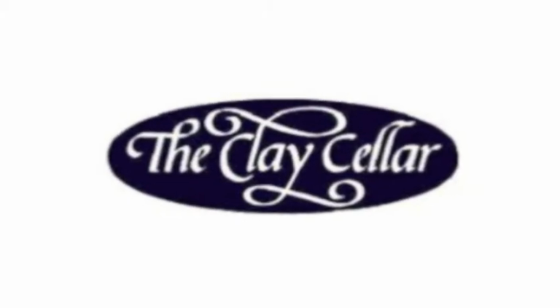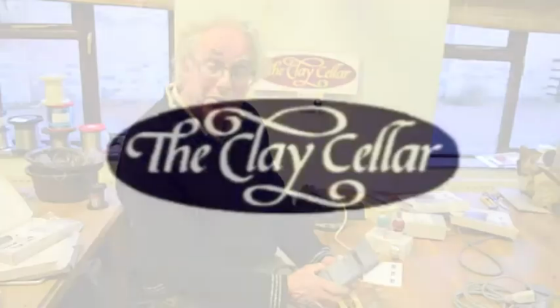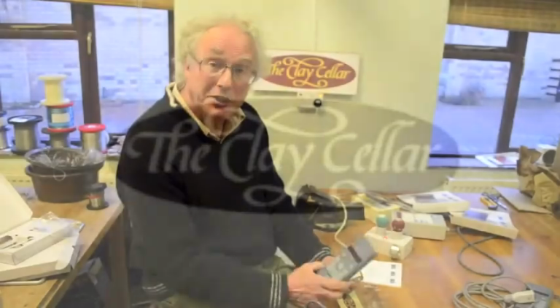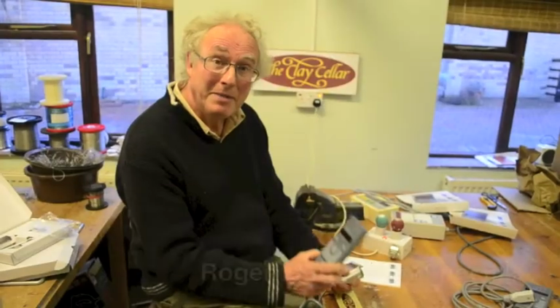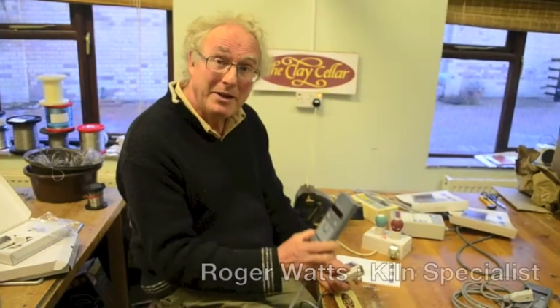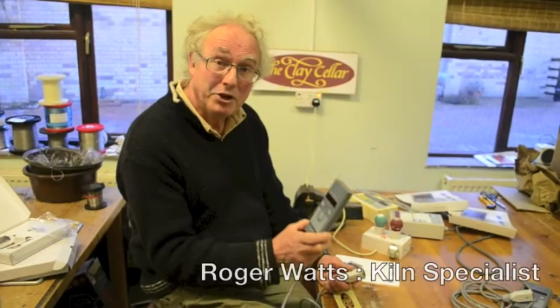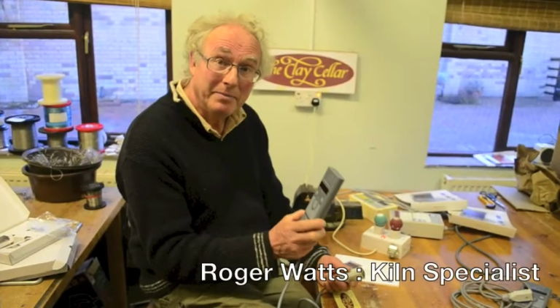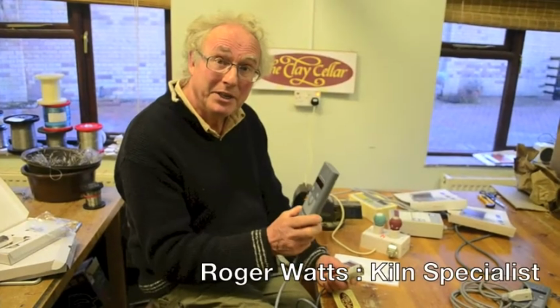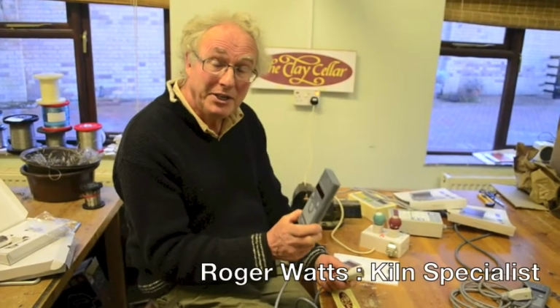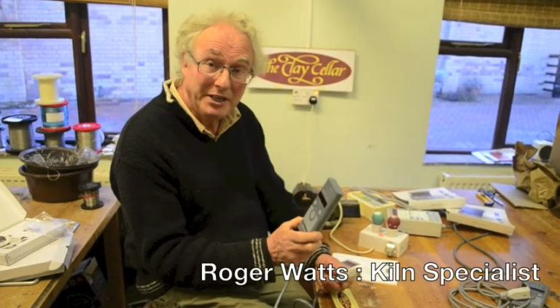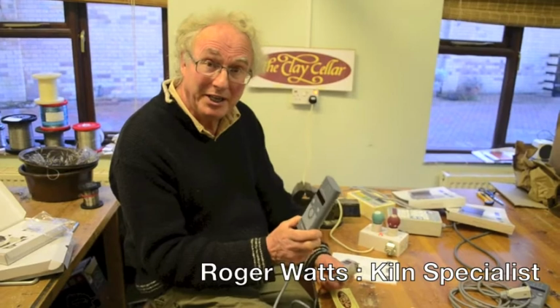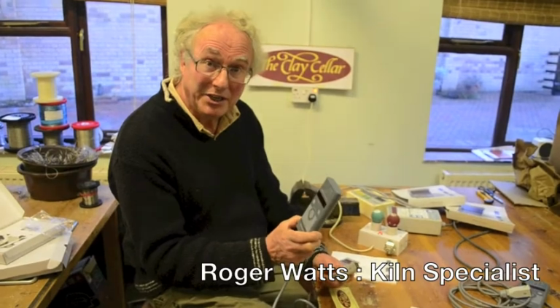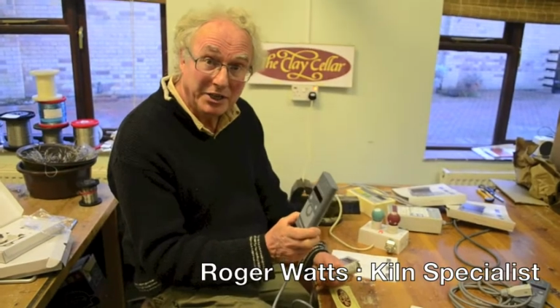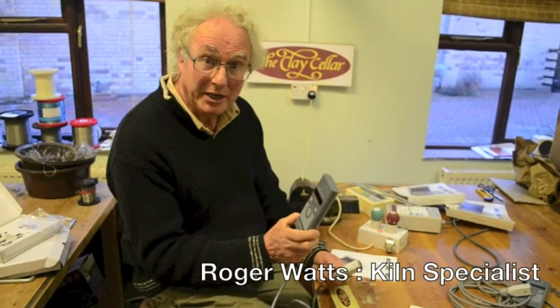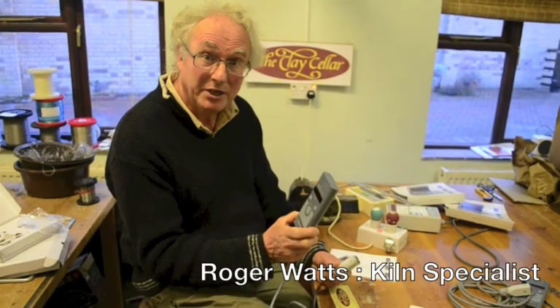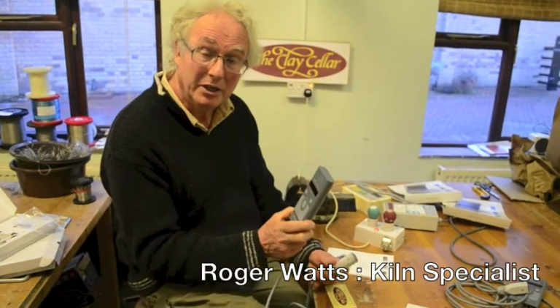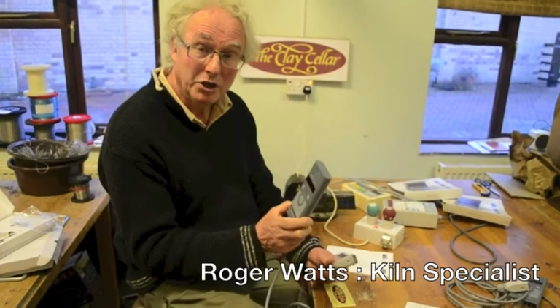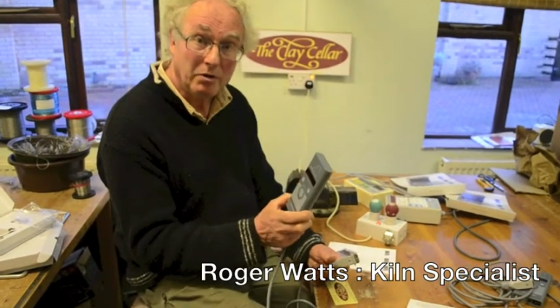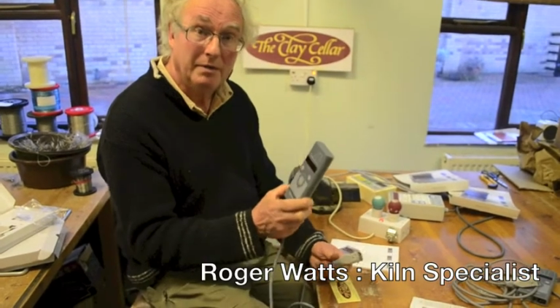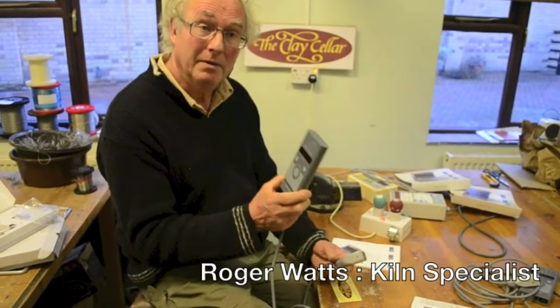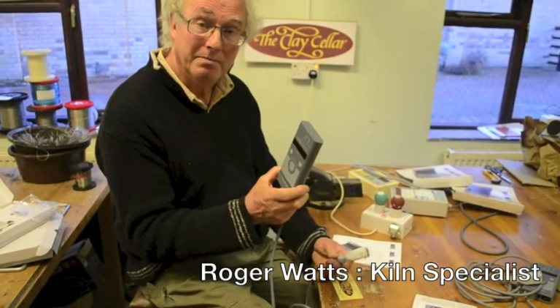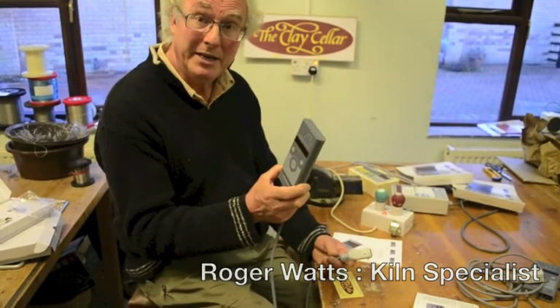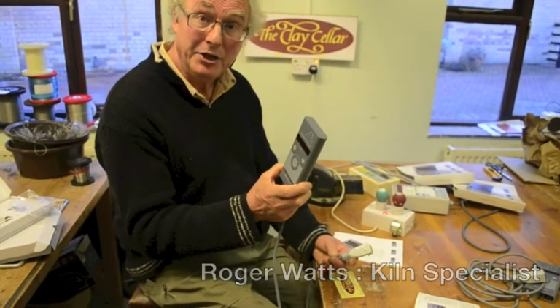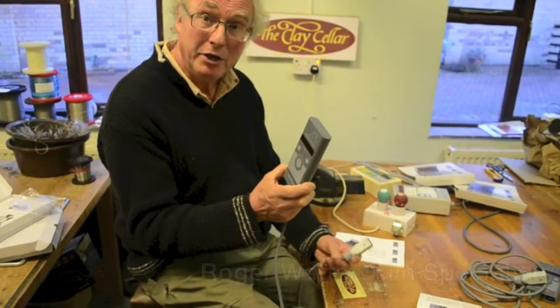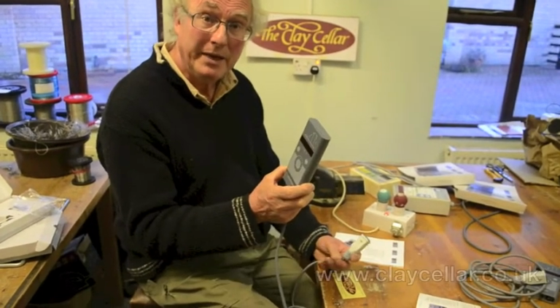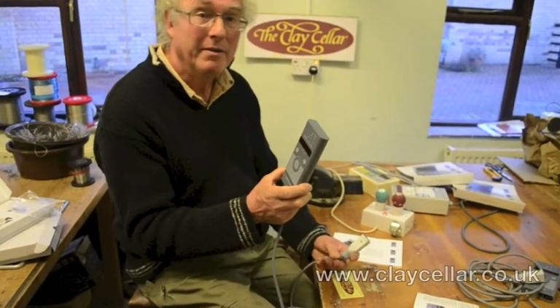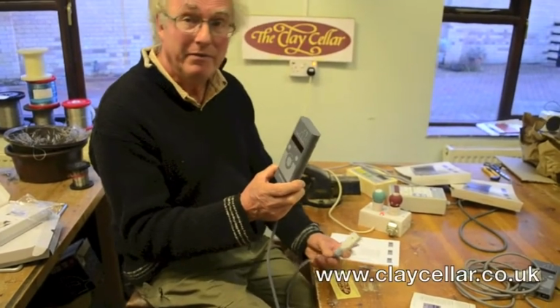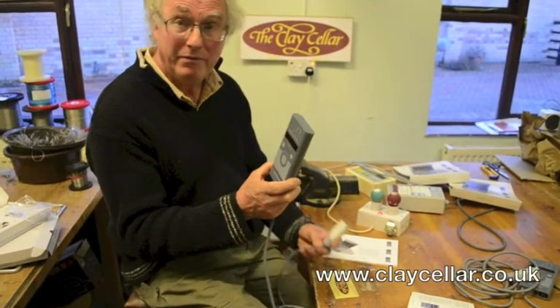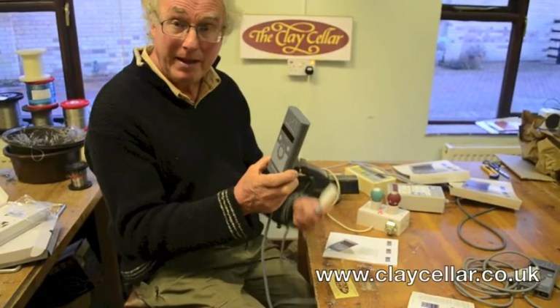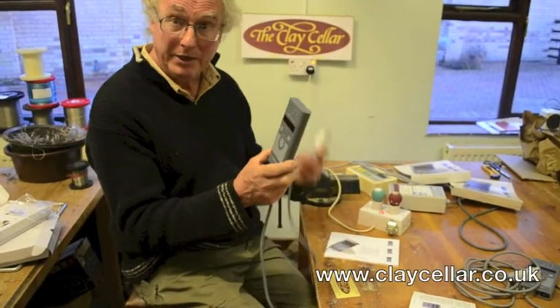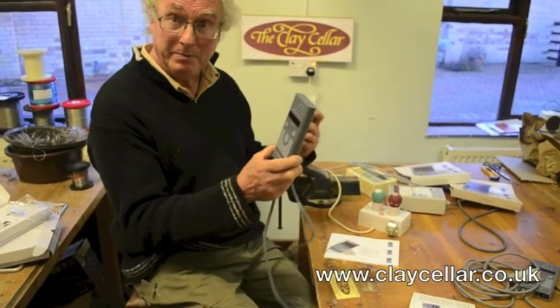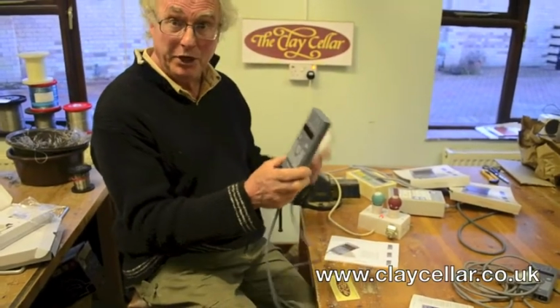This is the Bentrup TC66 controller, made in Germany. Fabulous machine.